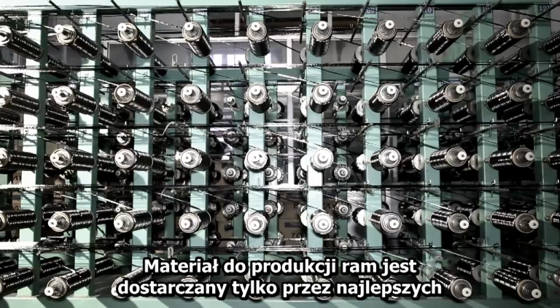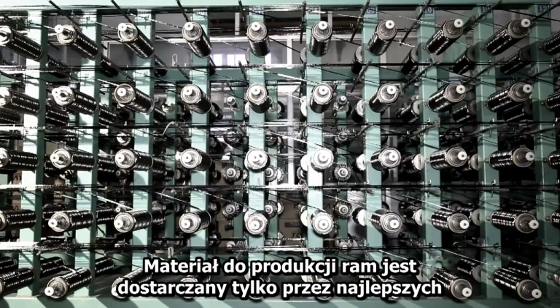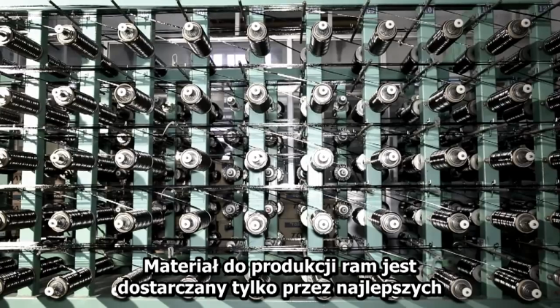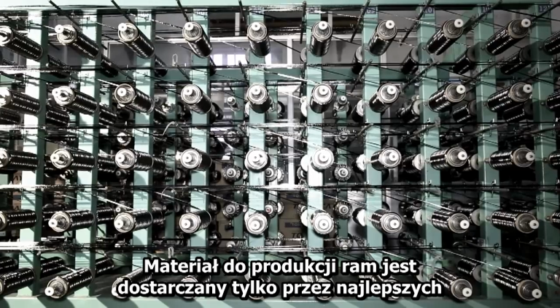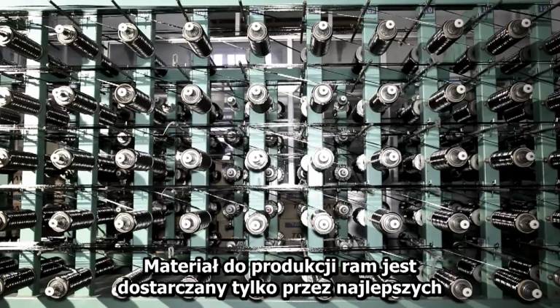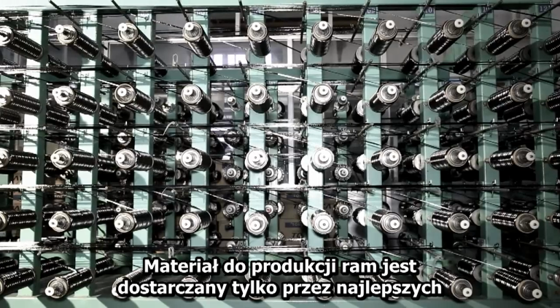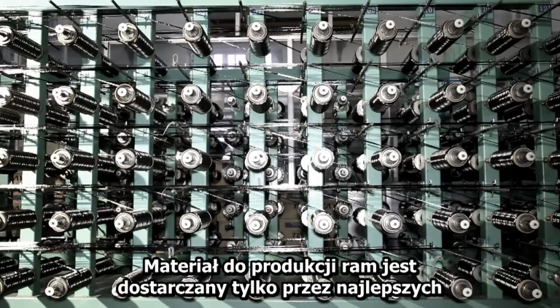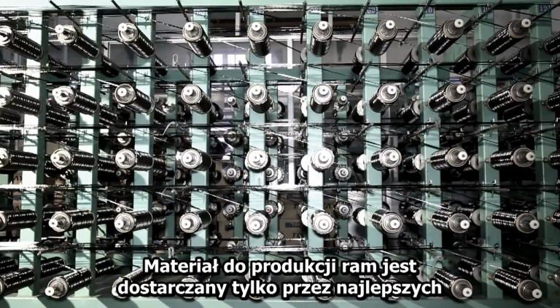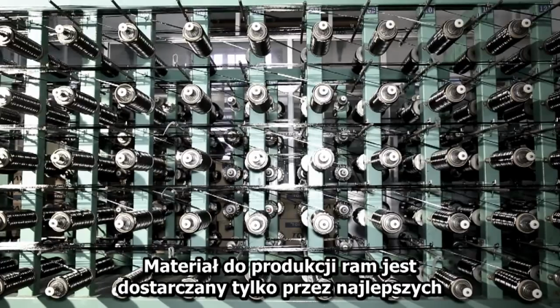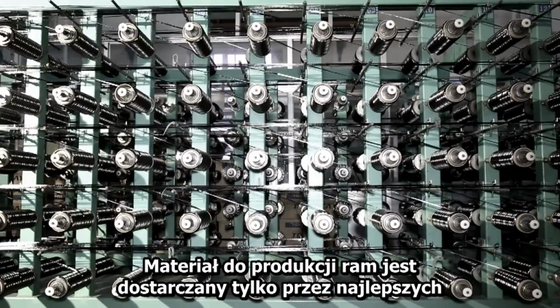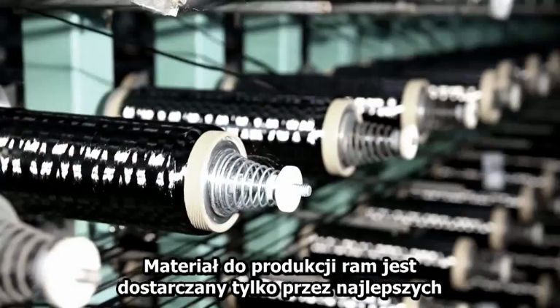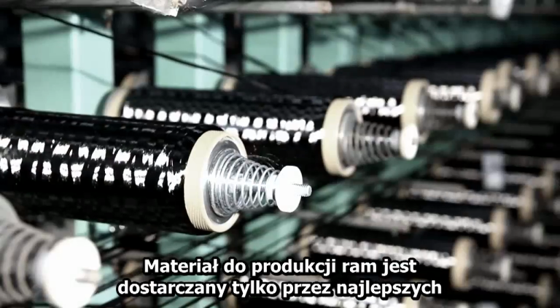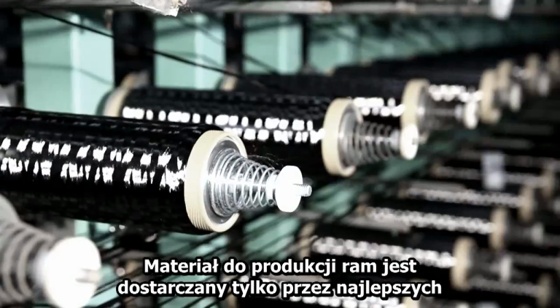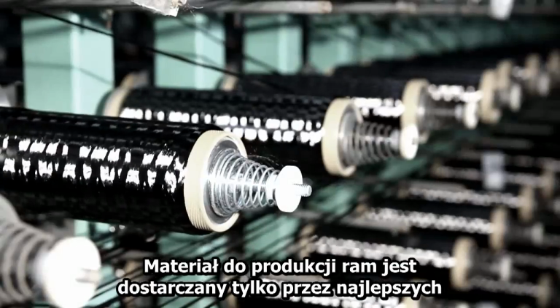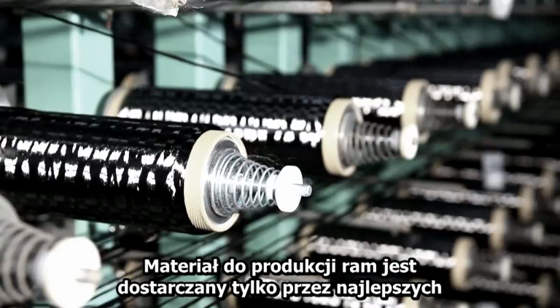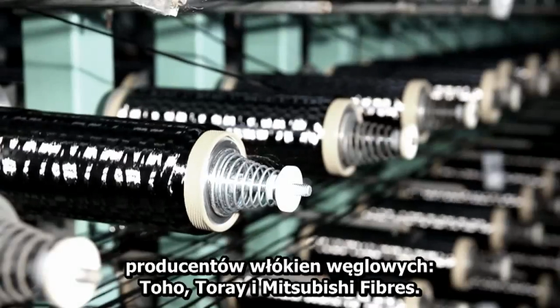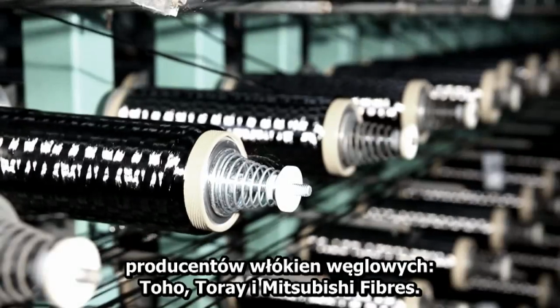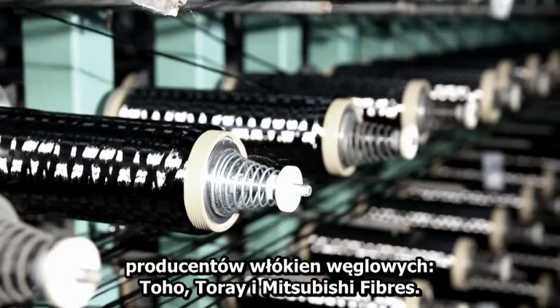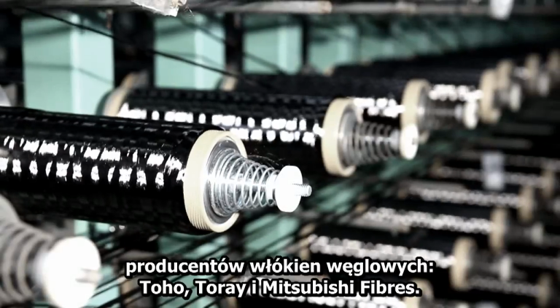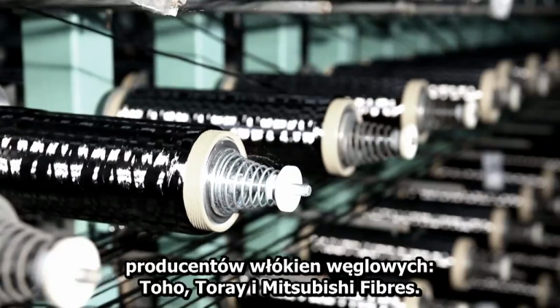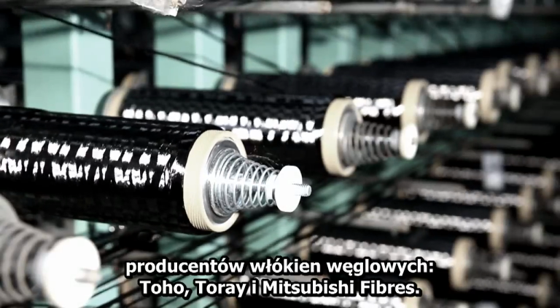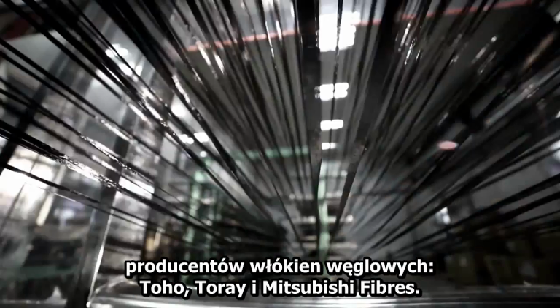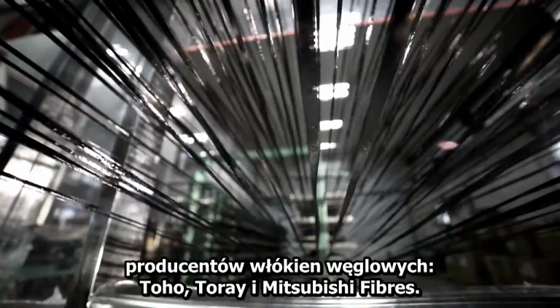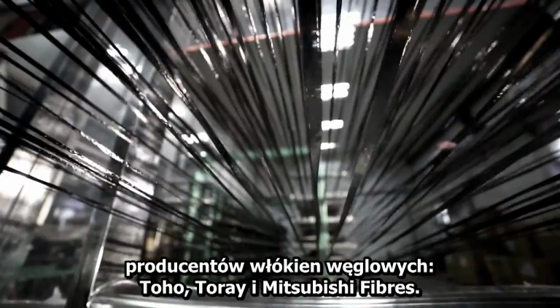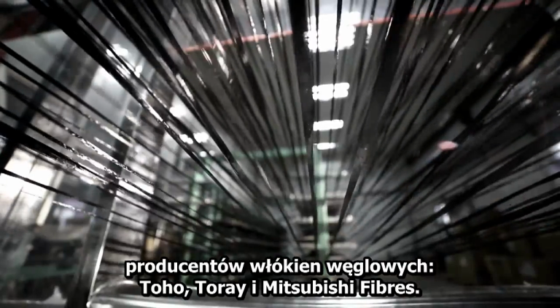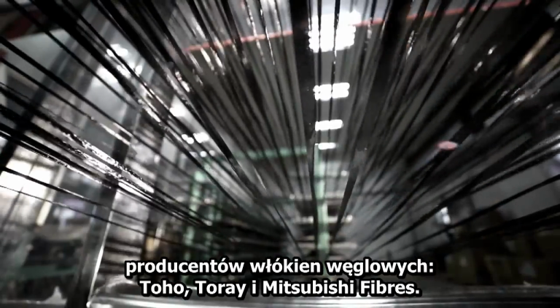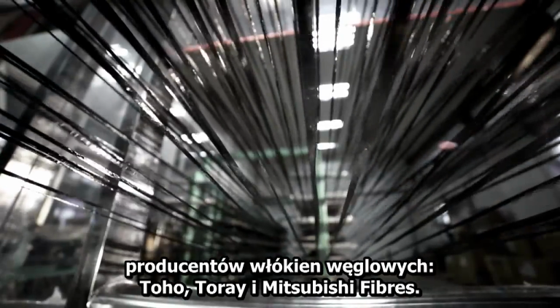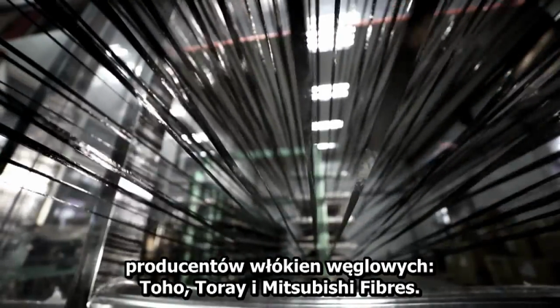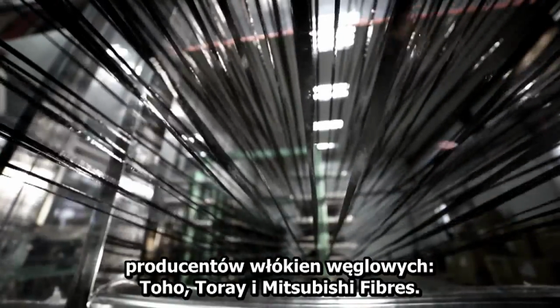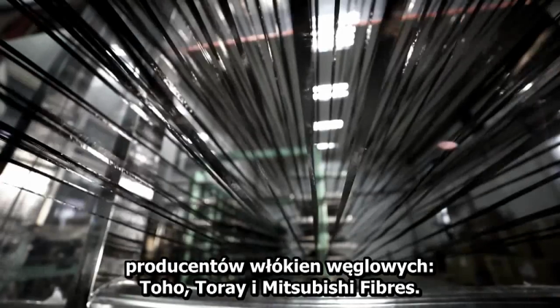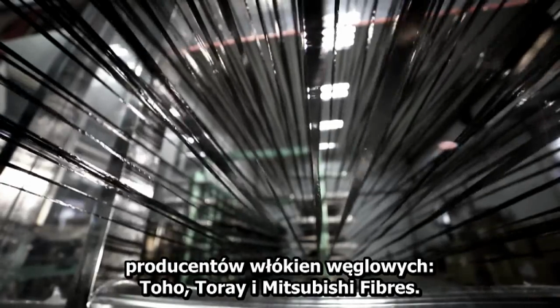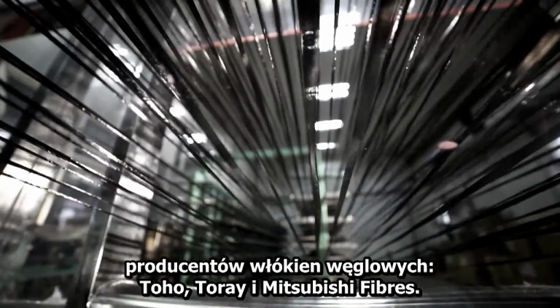All input material is supplied only by the most important producers of carbon fibers: Toho, Toure, and Mitsubishi fibers.